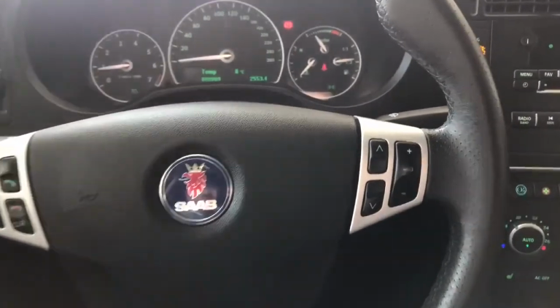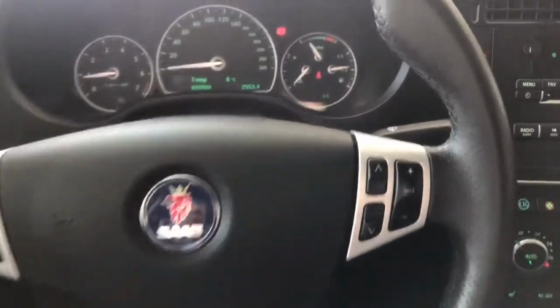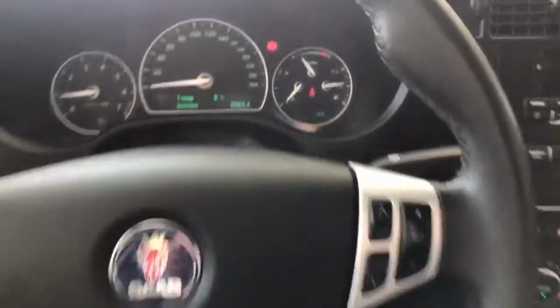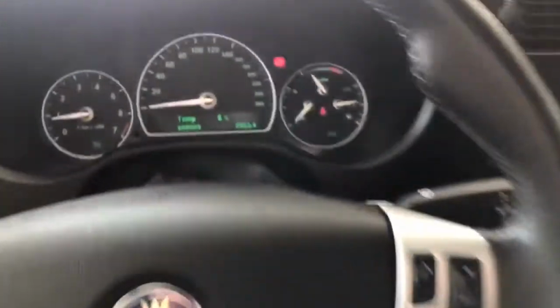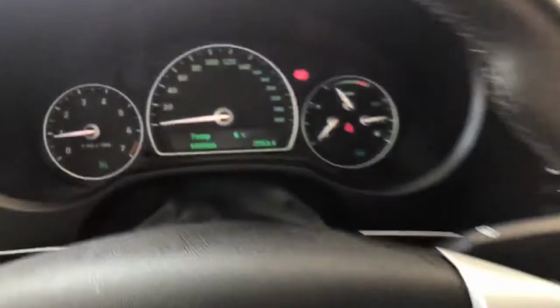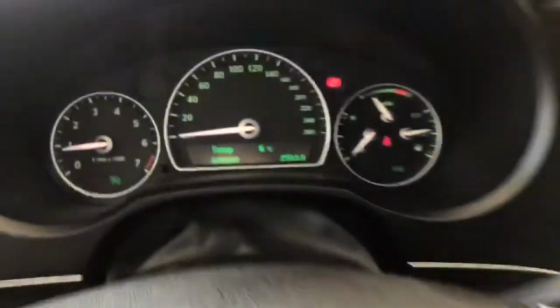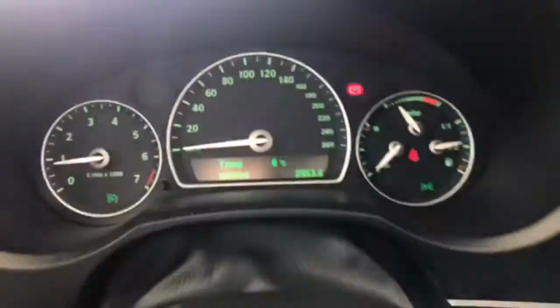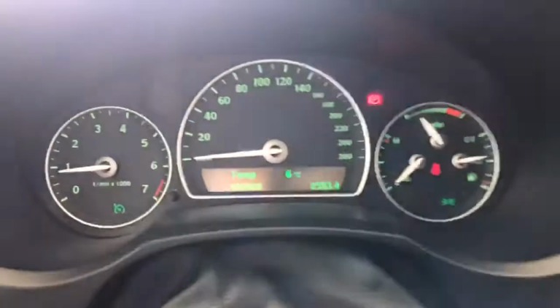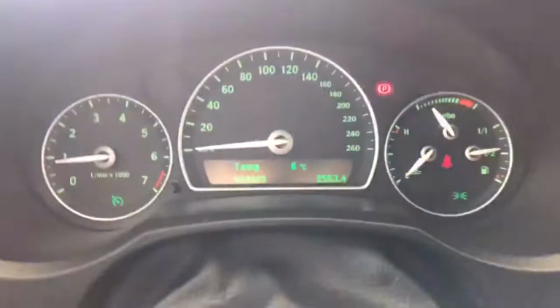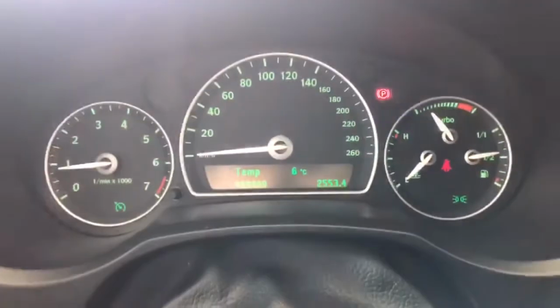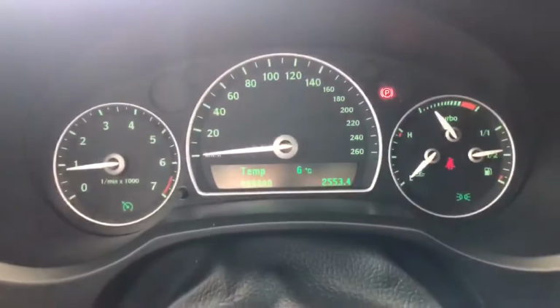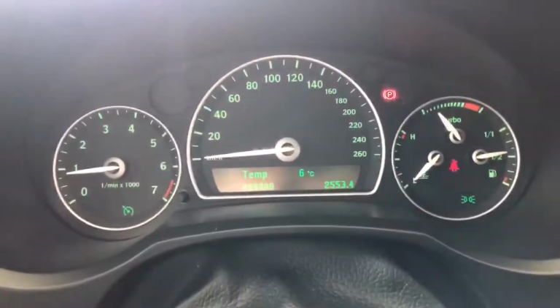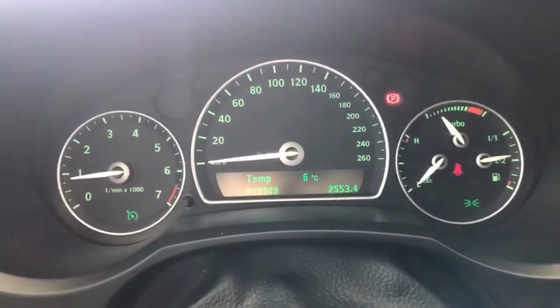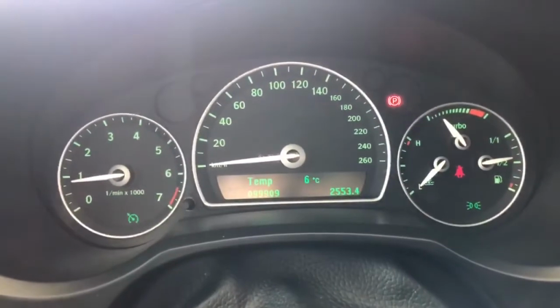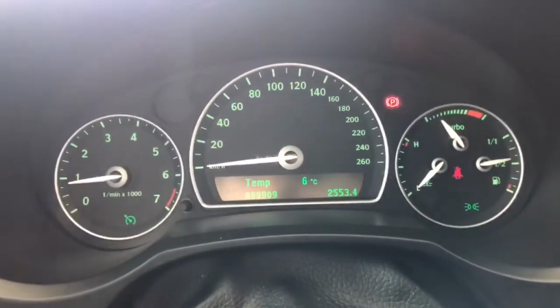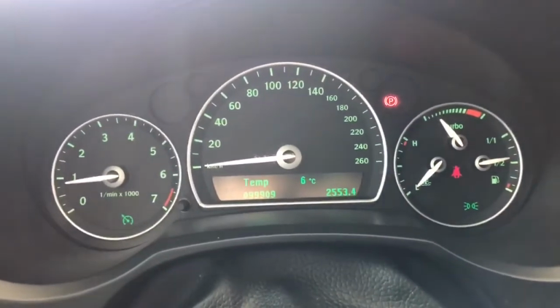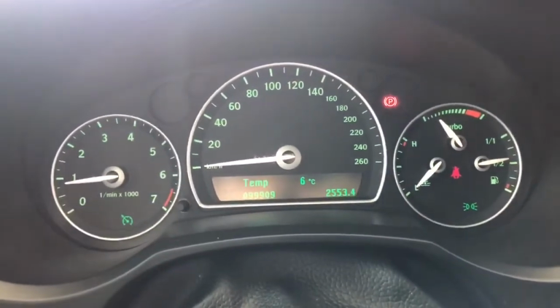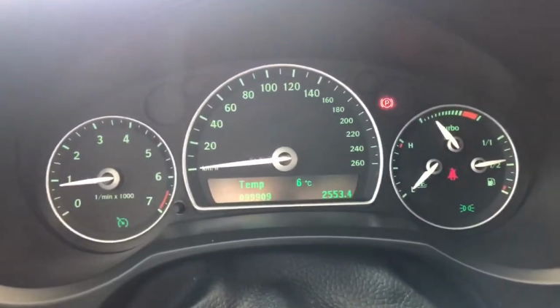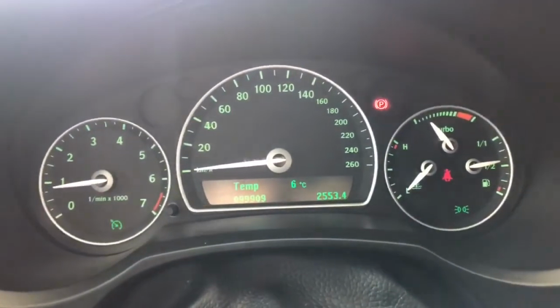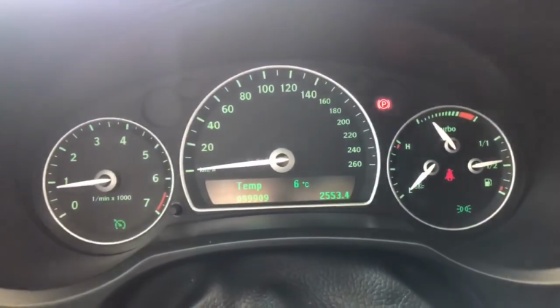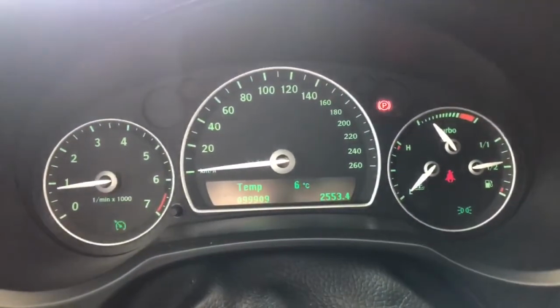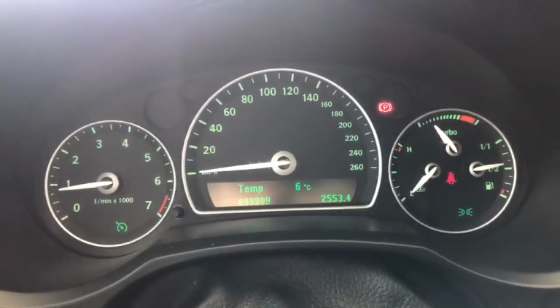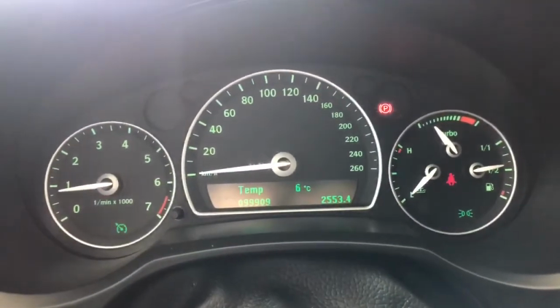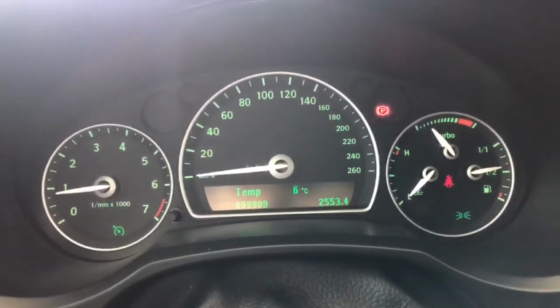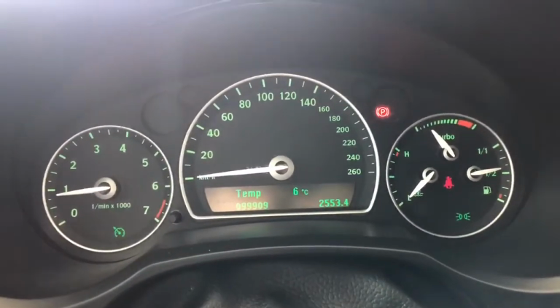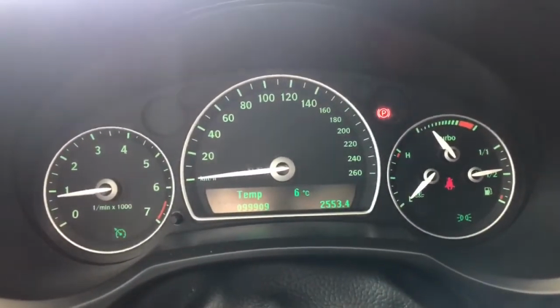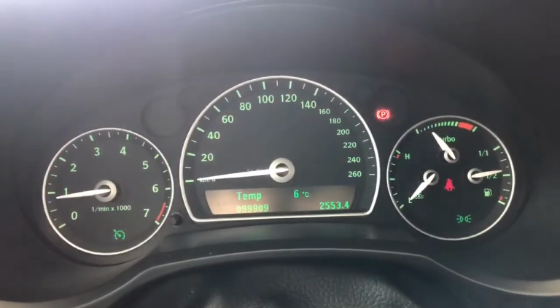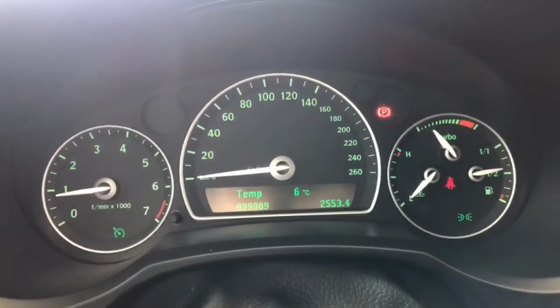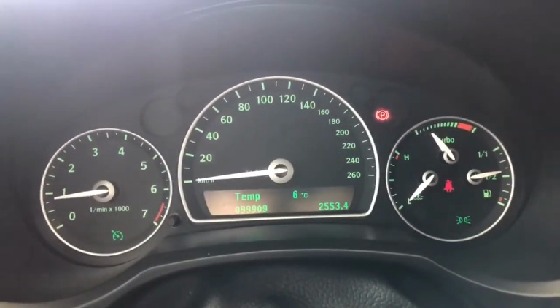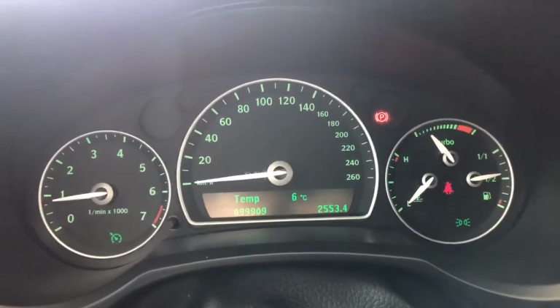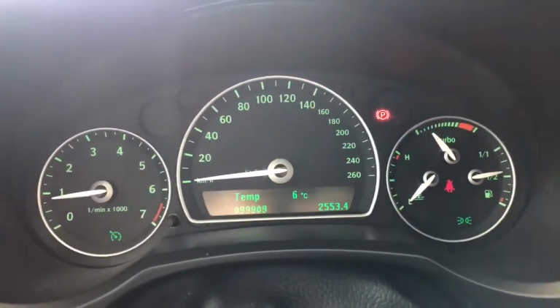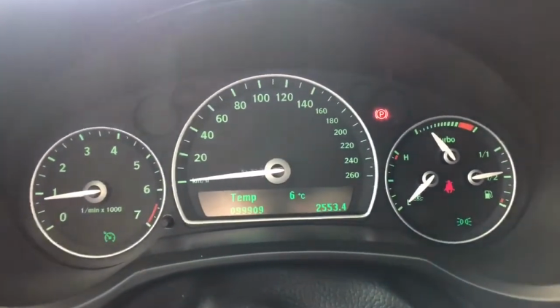Taking a quick look at the odometer, you can see the Saab has 99,909 kilometers on it.